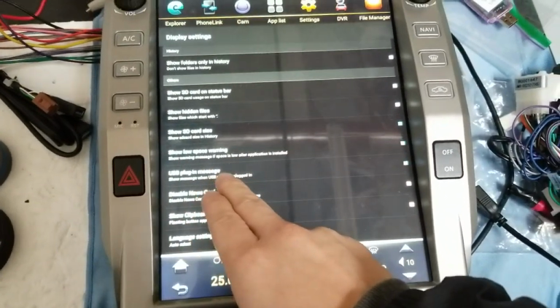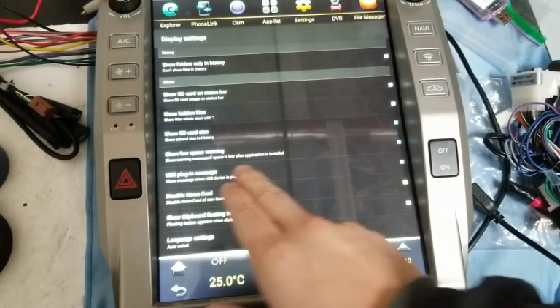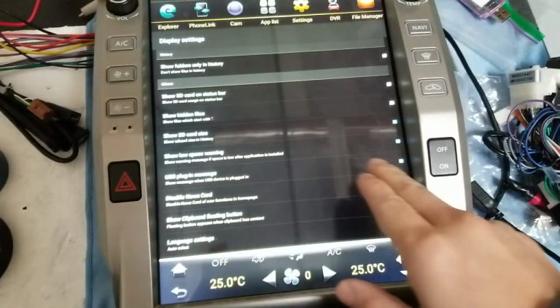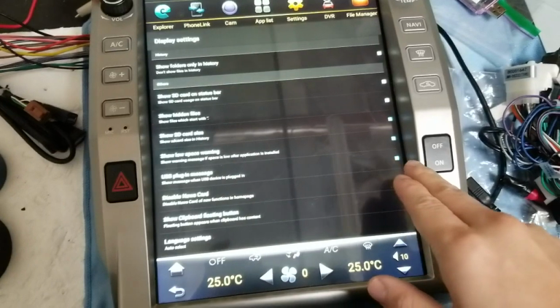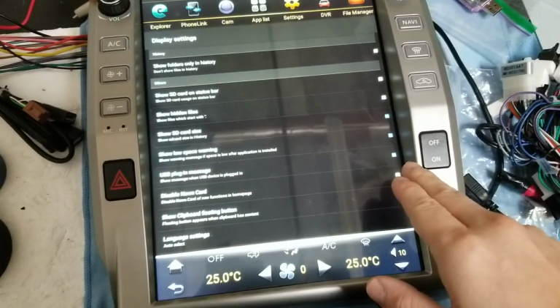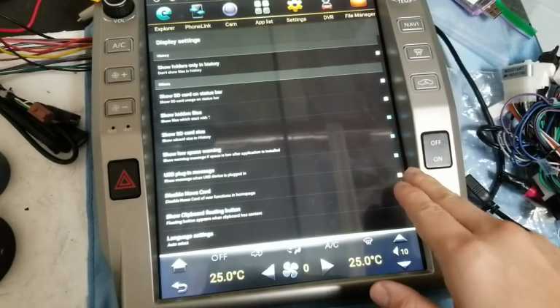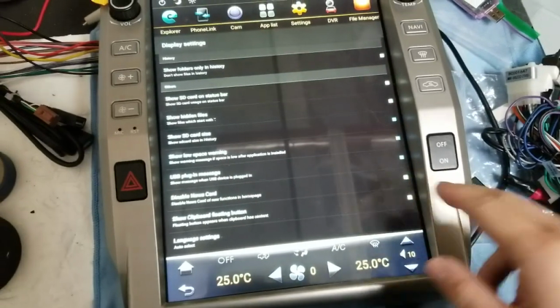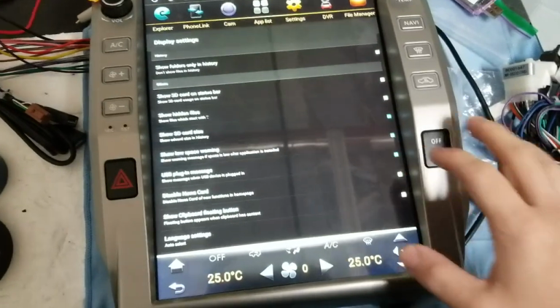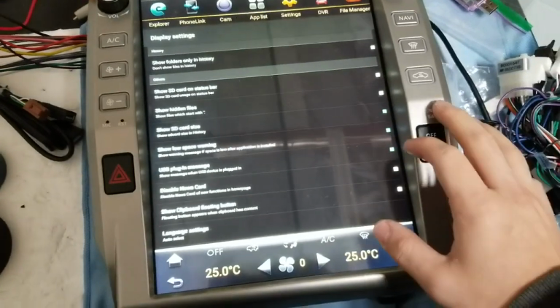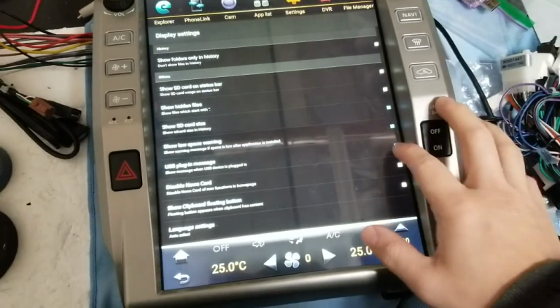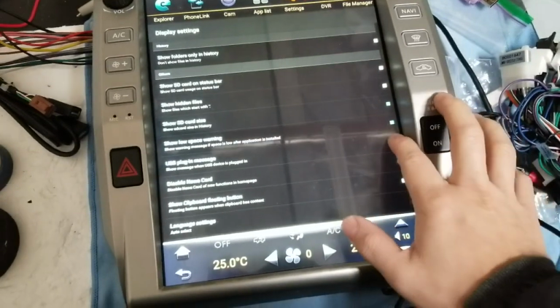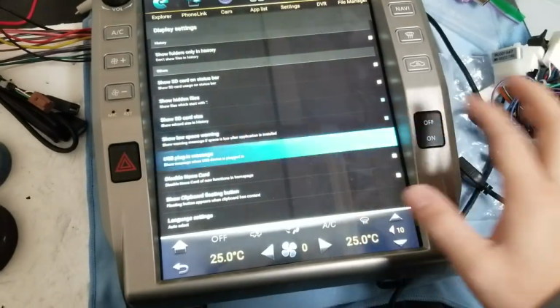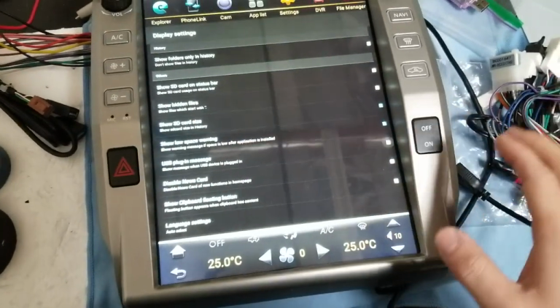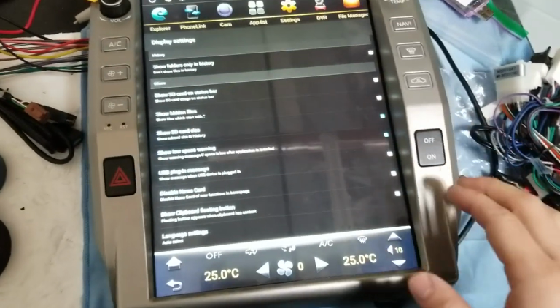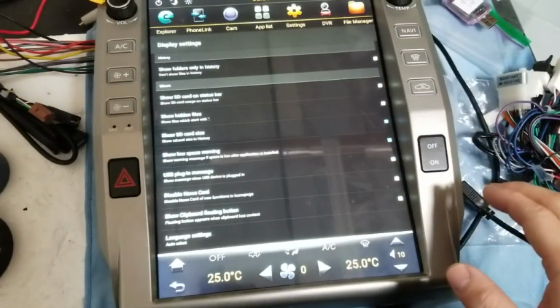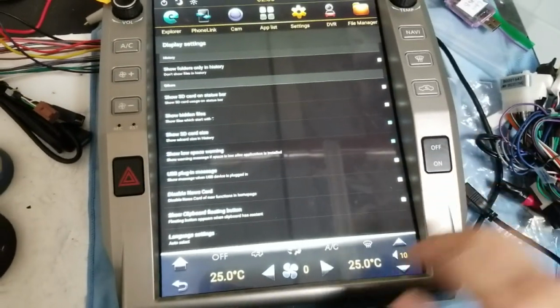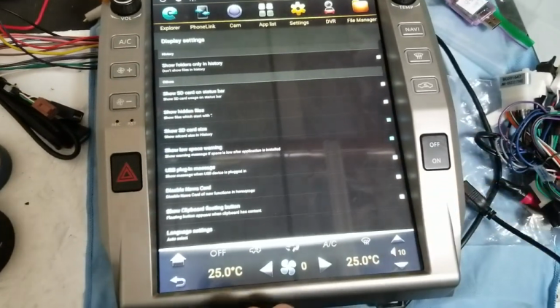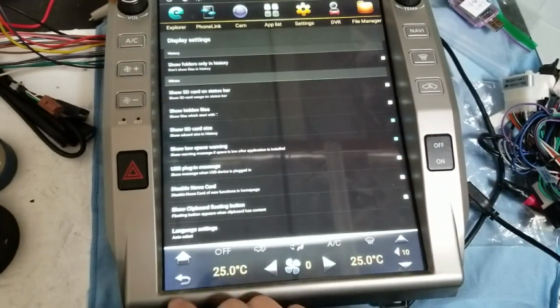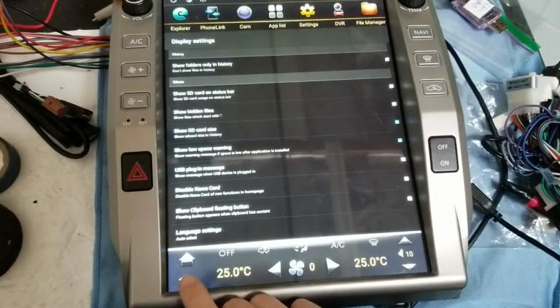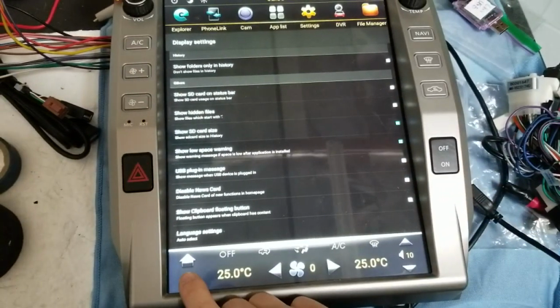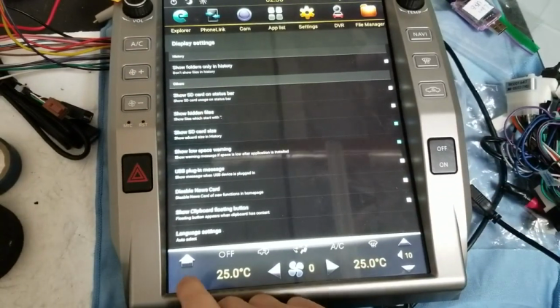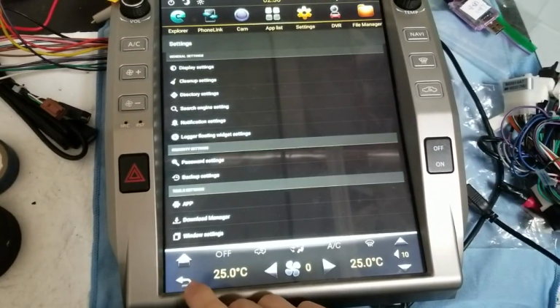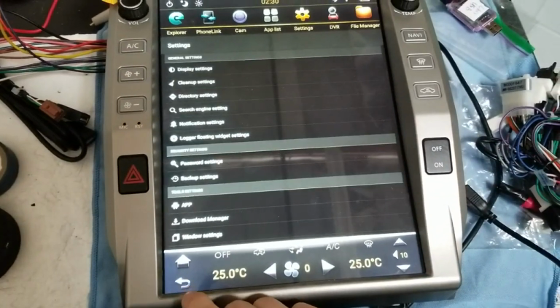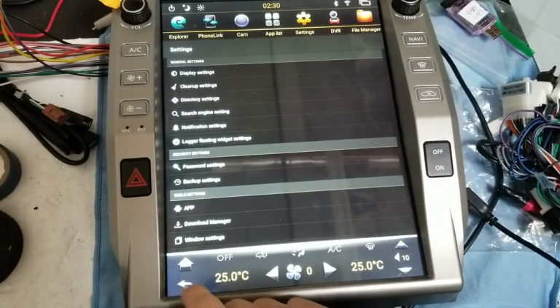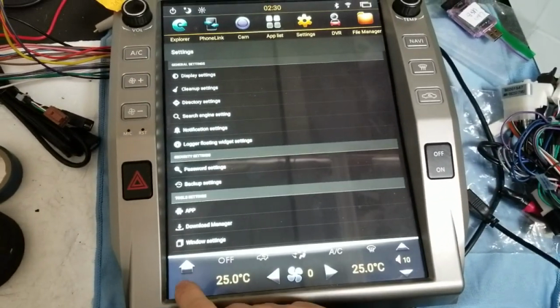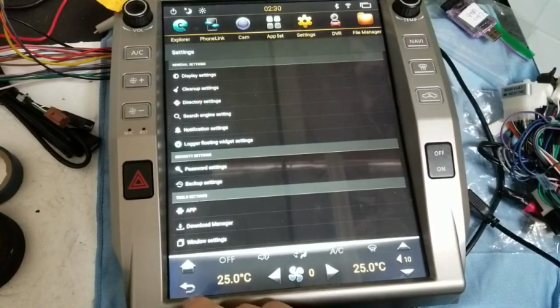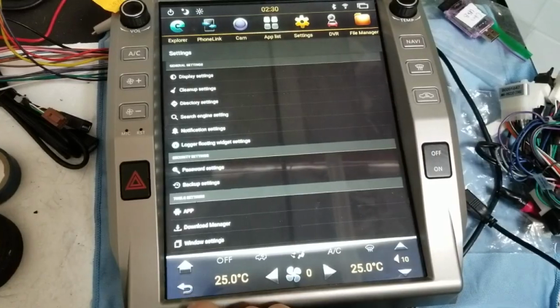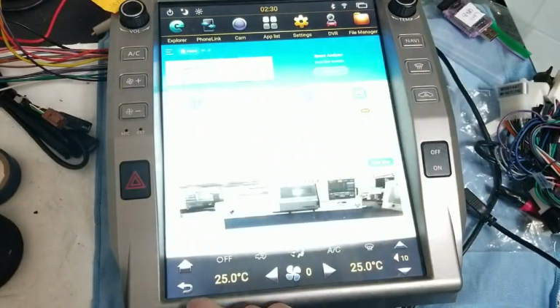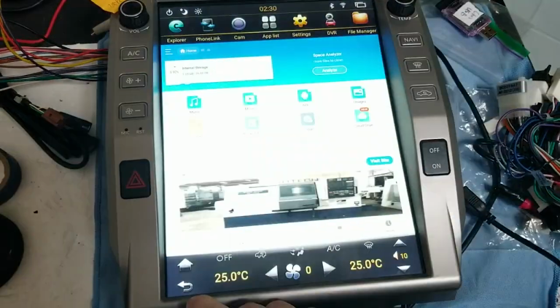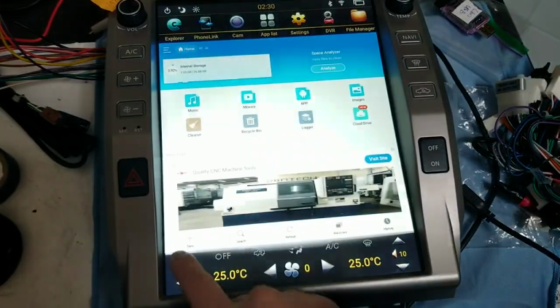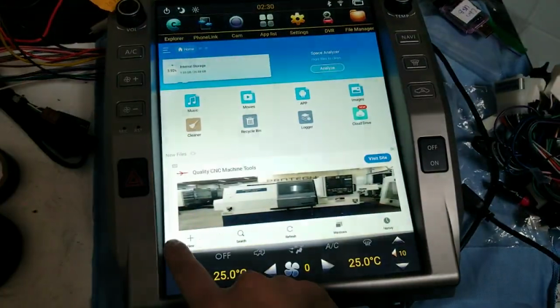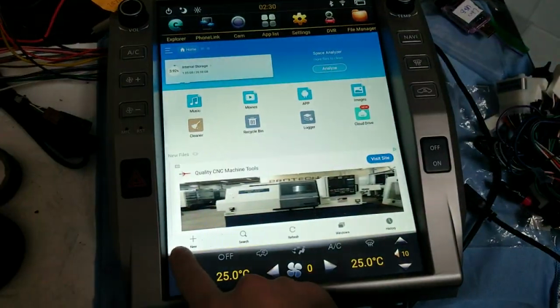Now look for an option that says USB plug-in message. Right now I have a checkmark — uncheckmark that option, press back, back, home.